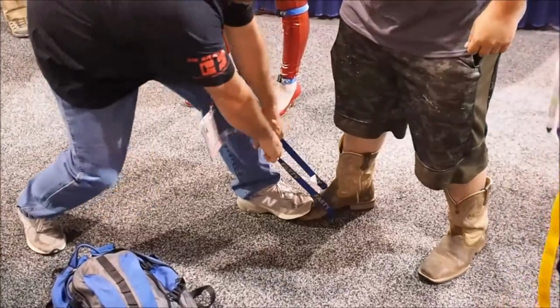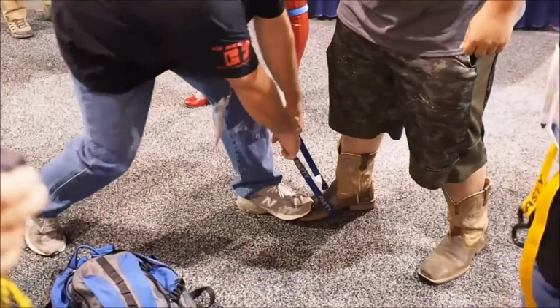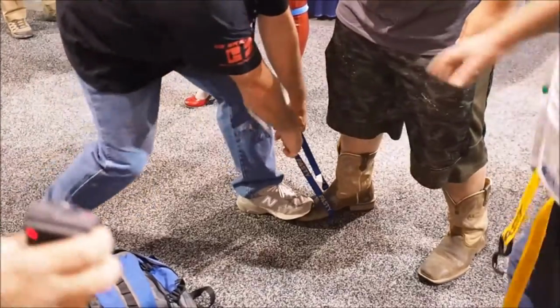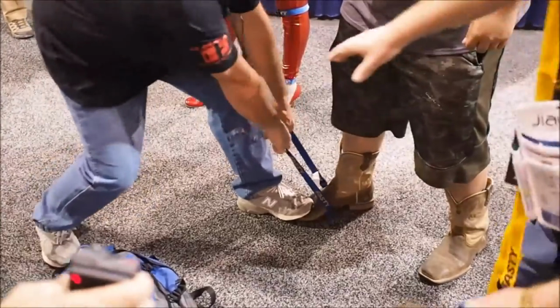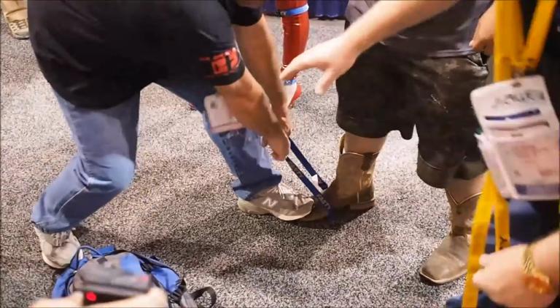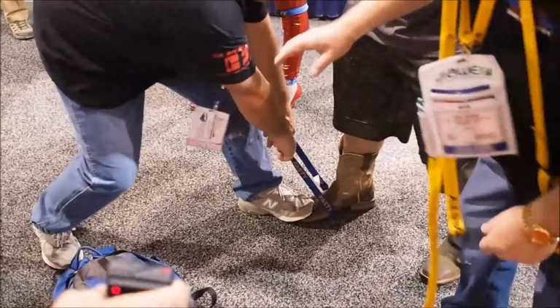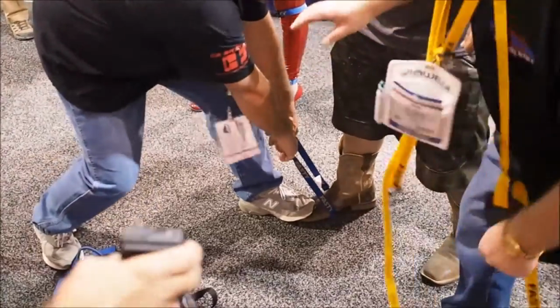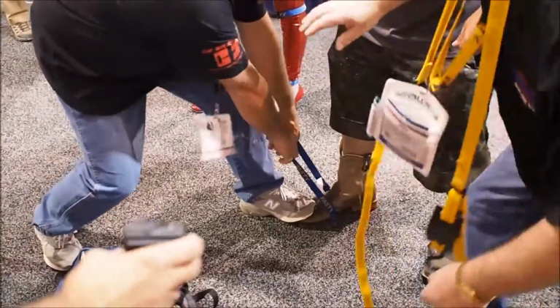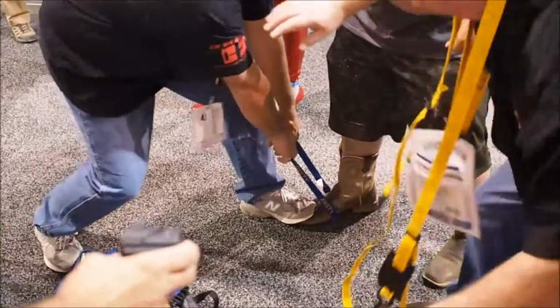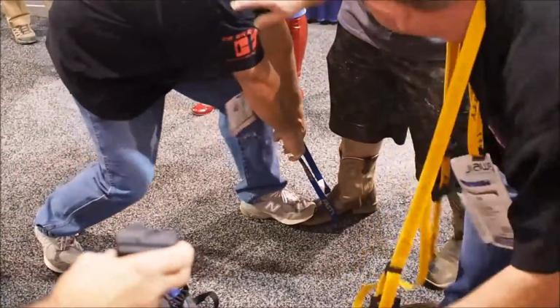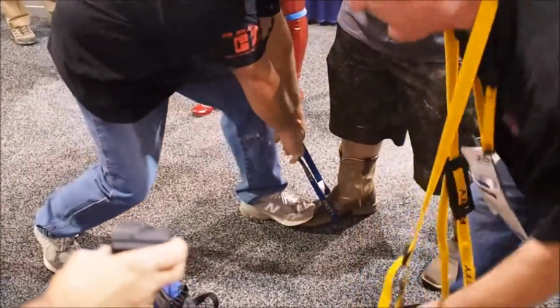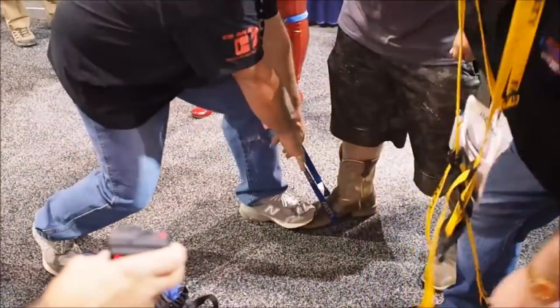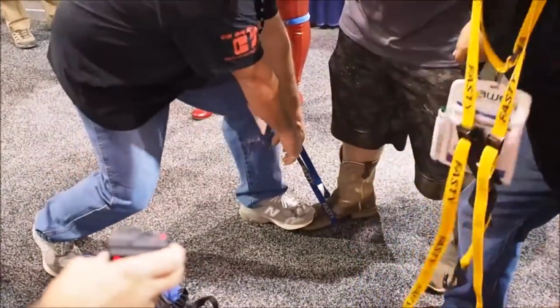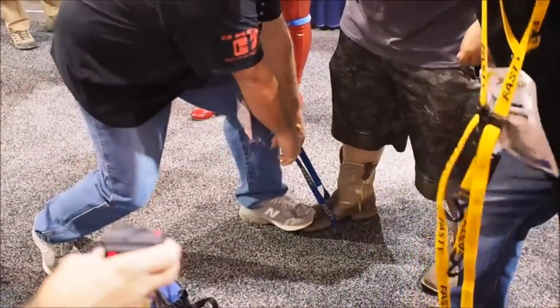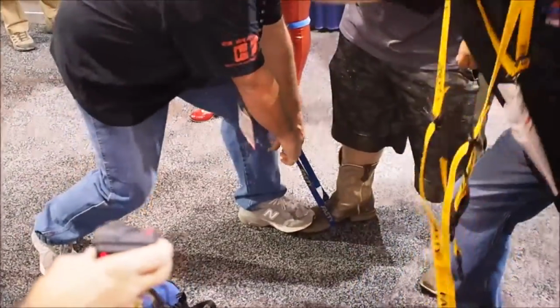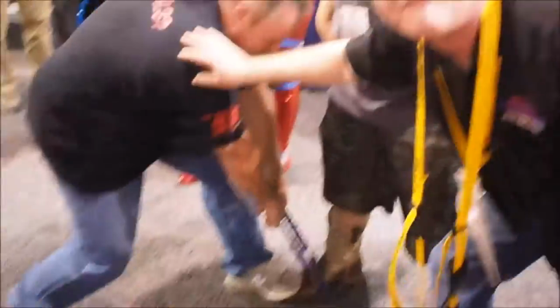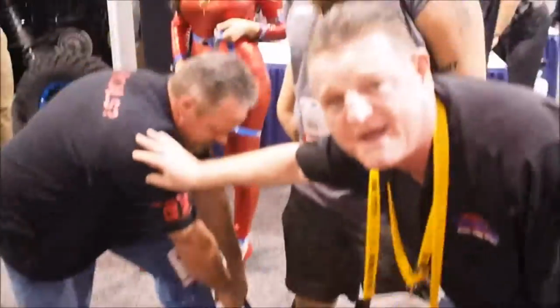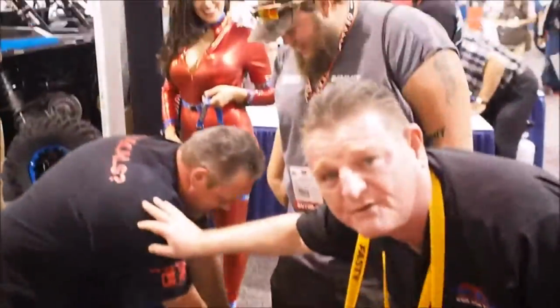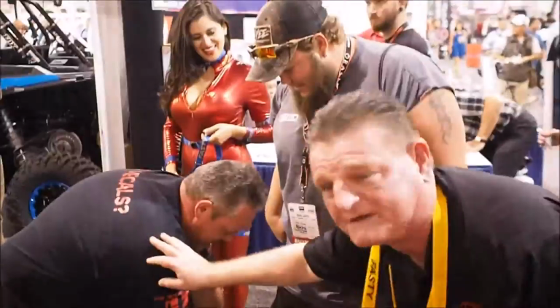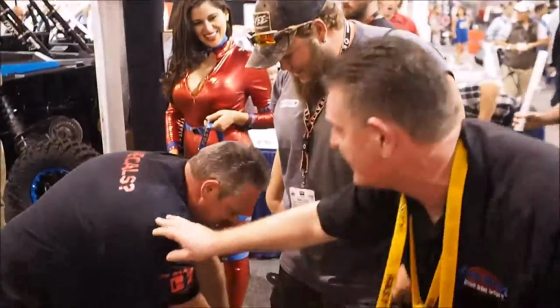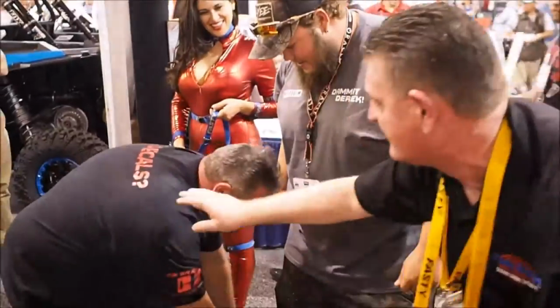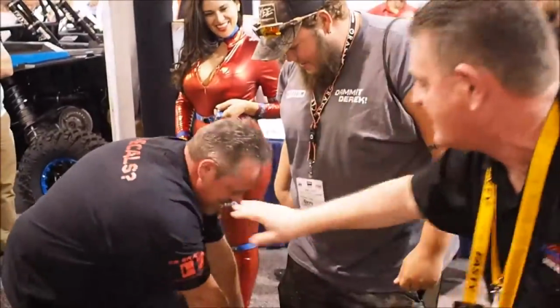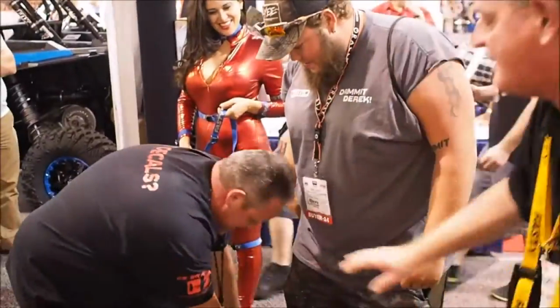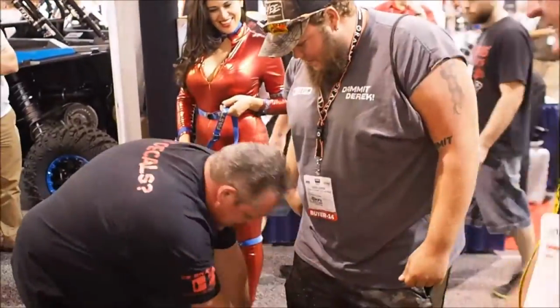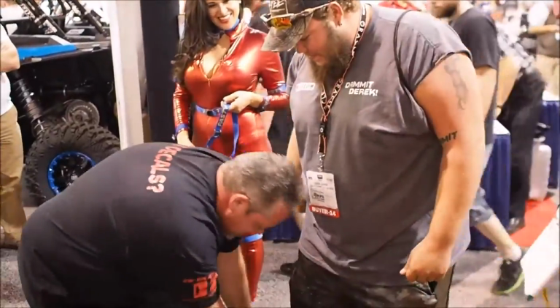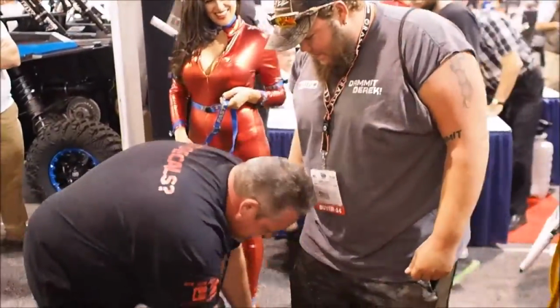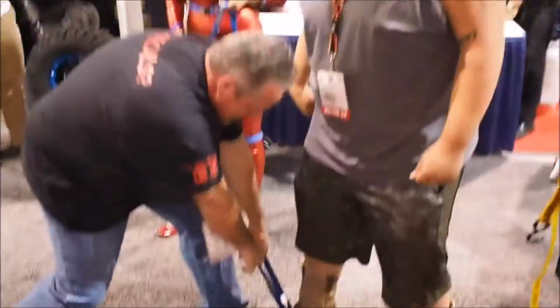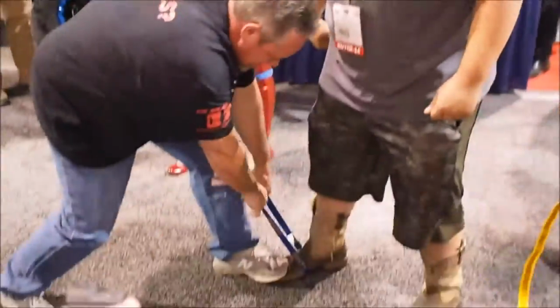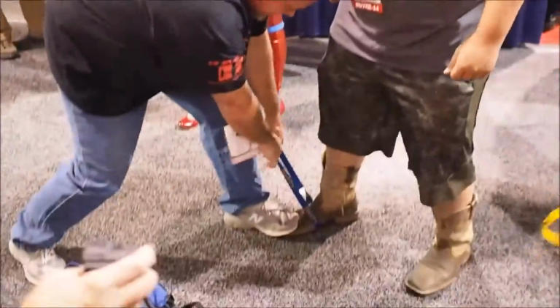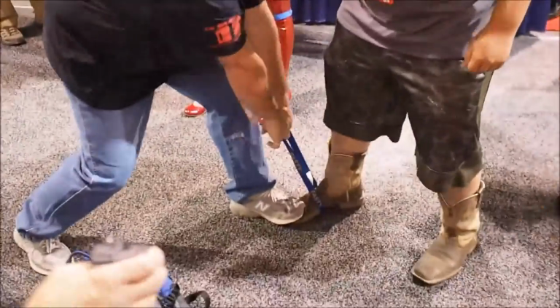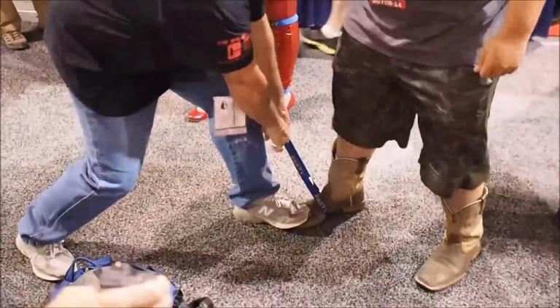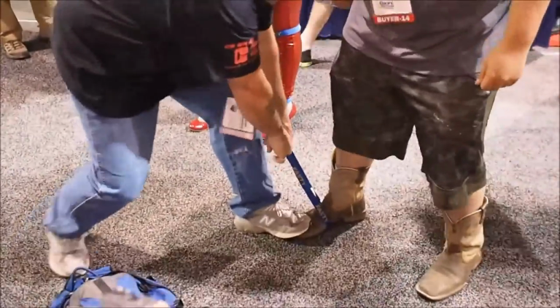I think he's going to bust — there's a vein, there's a vein bursting right here. Oh my God. Wow.